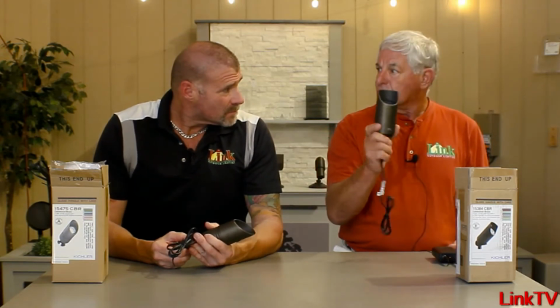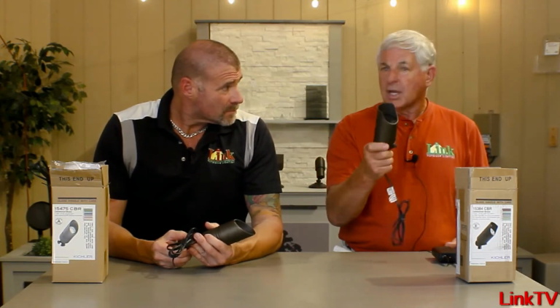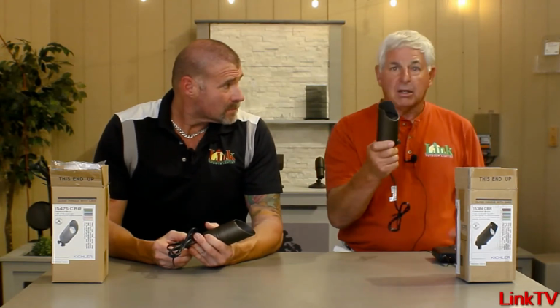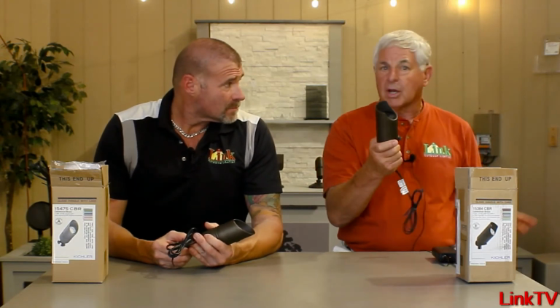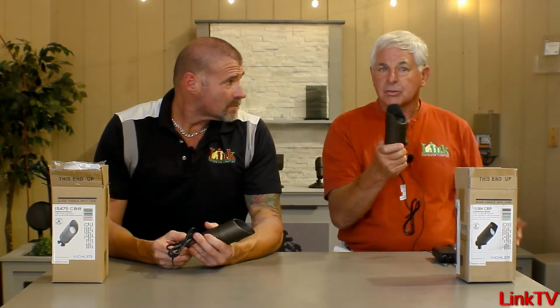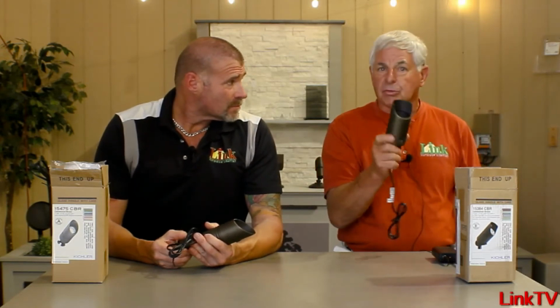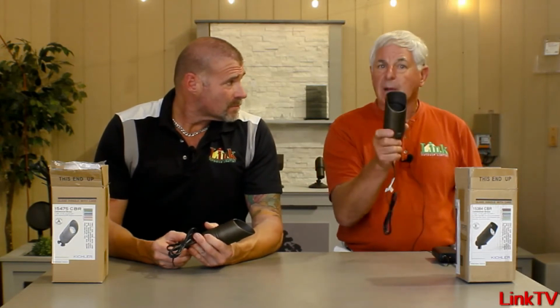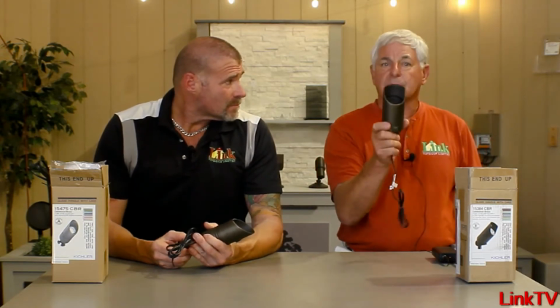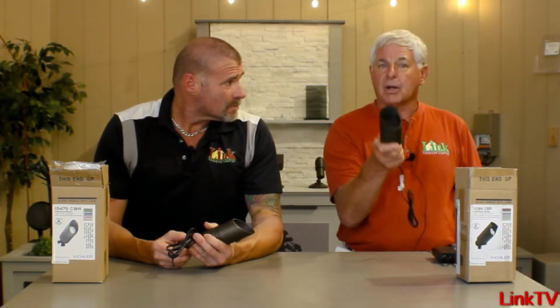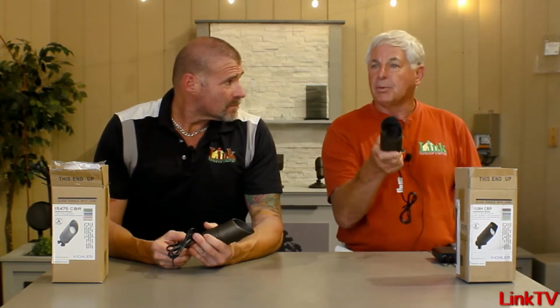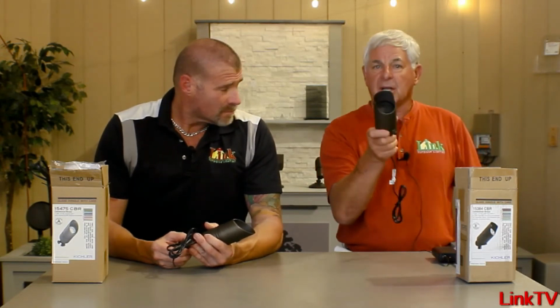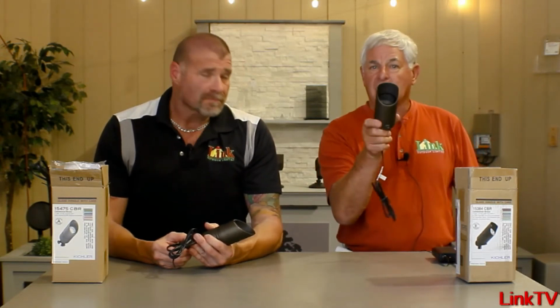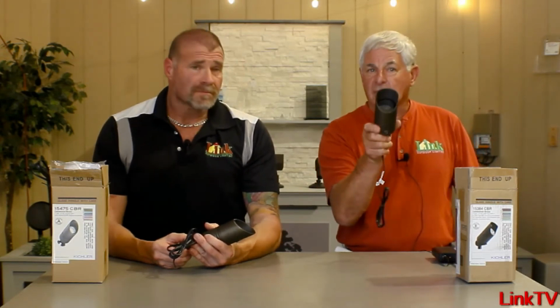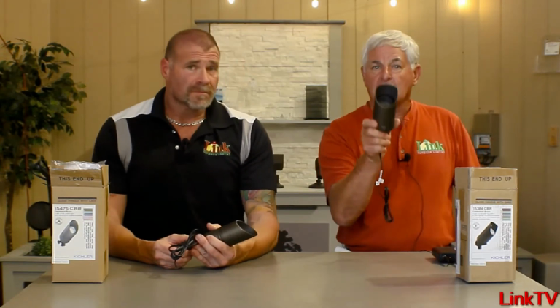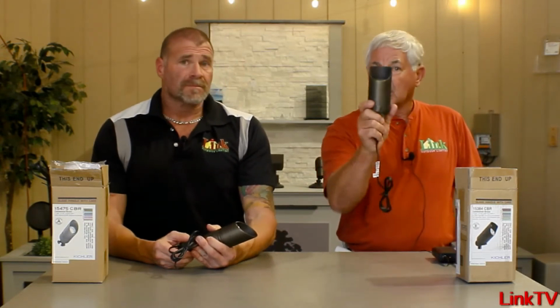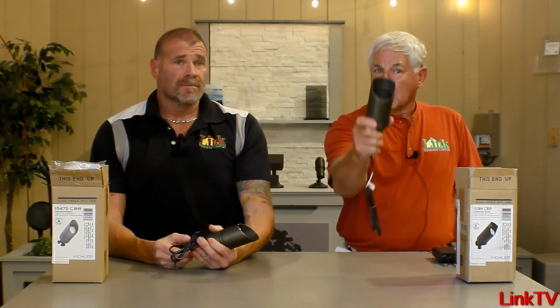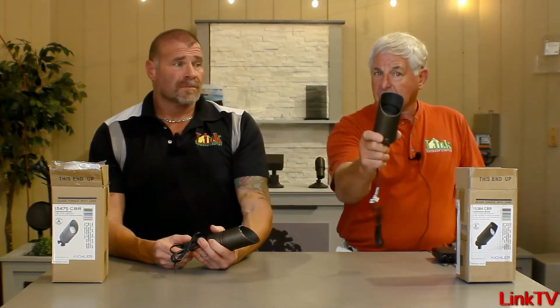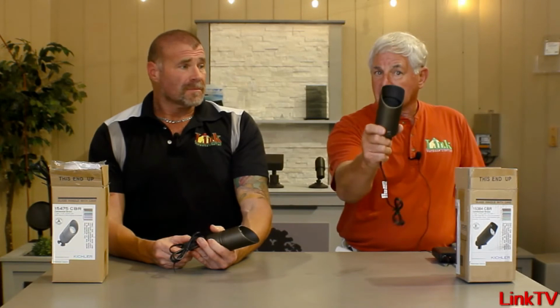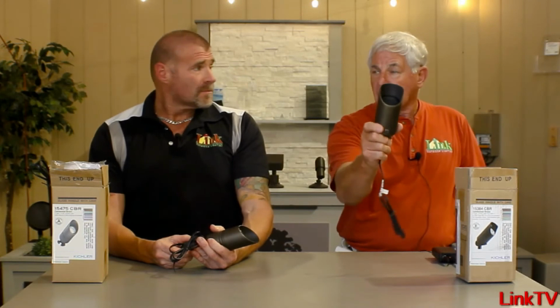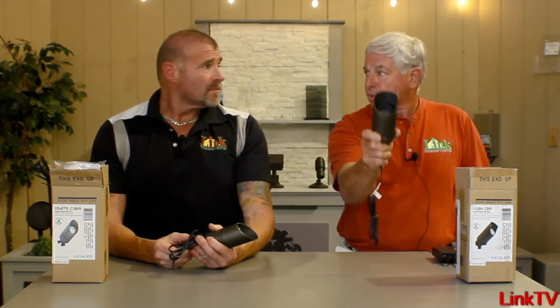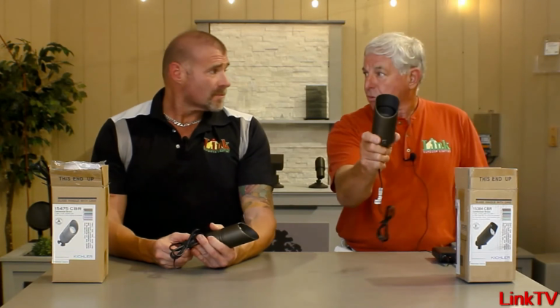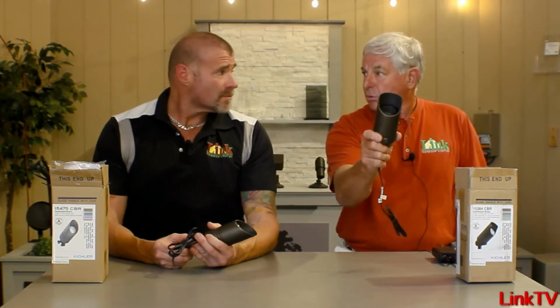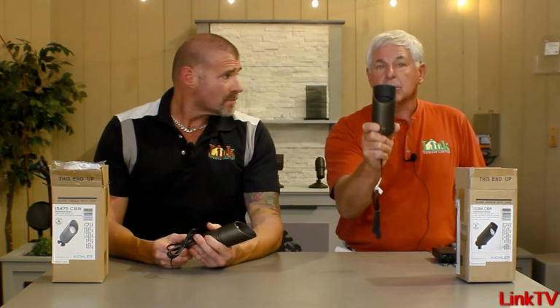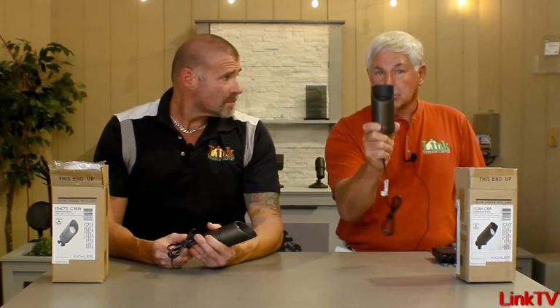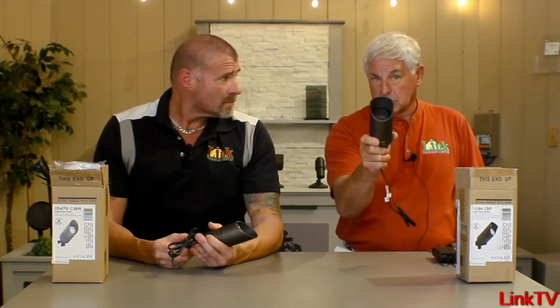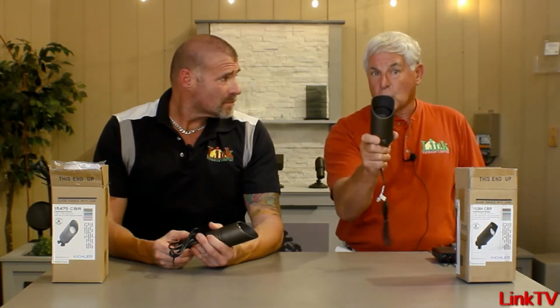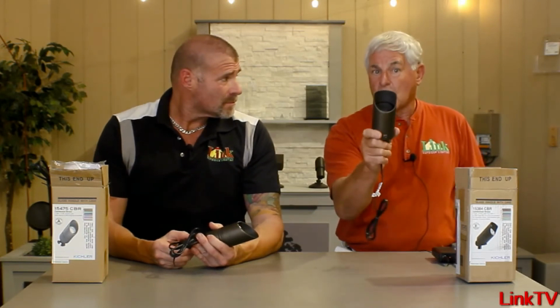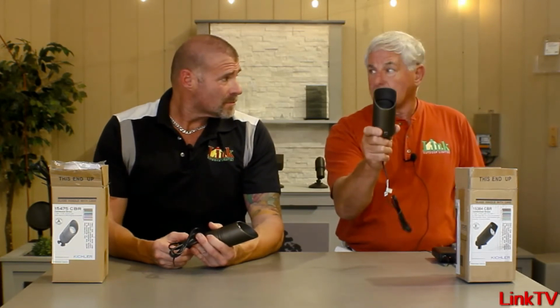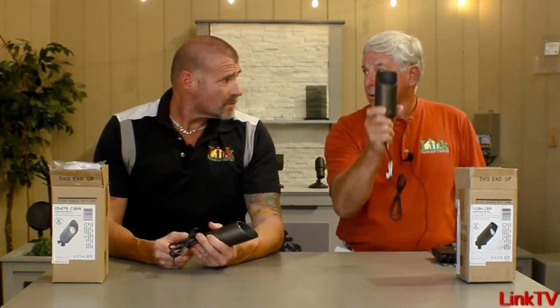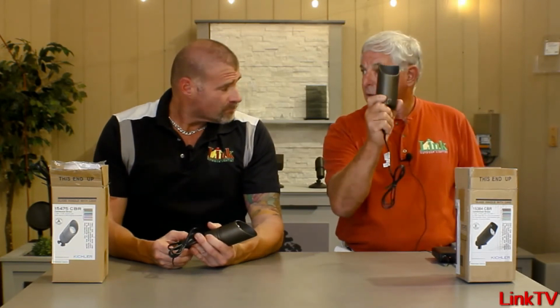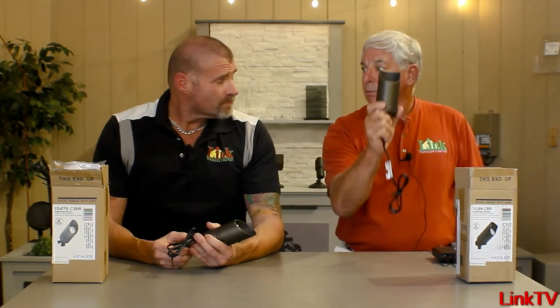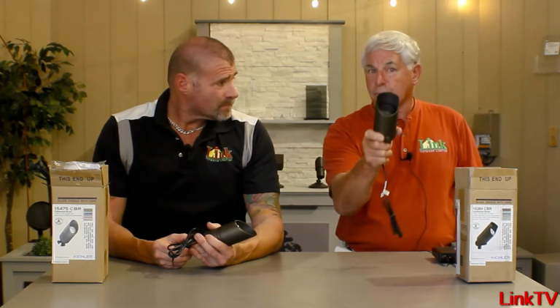If you're dropping your pants on price, you don't have to. You just say, hey look guys, you're scrambling trying to put in anything — I've got Kichler quality at the right price.